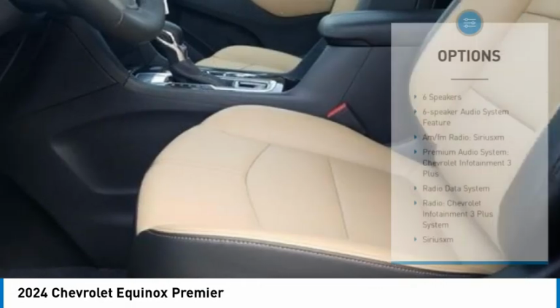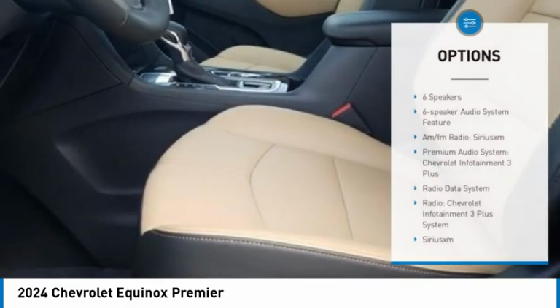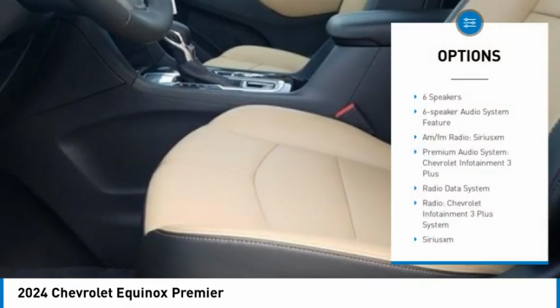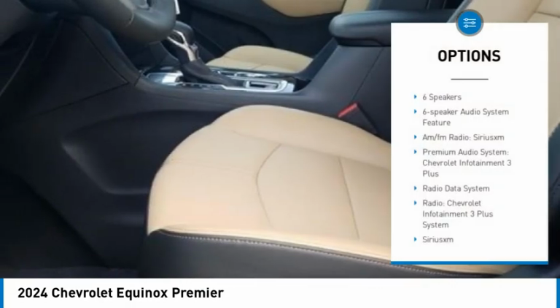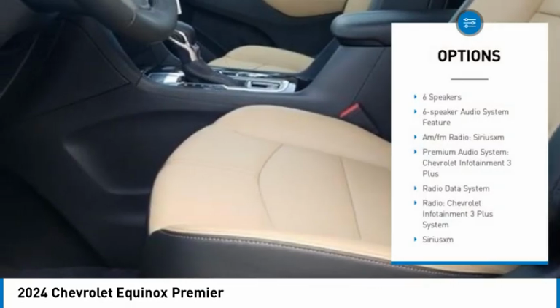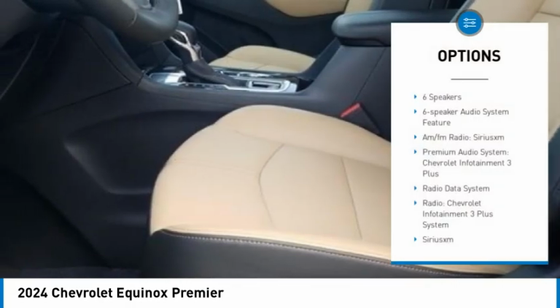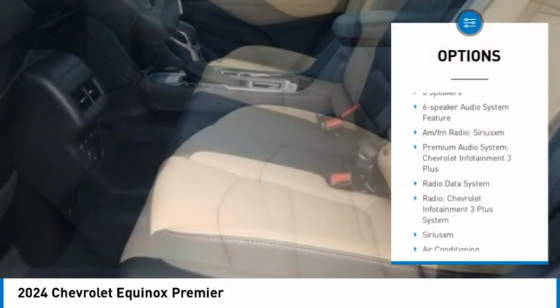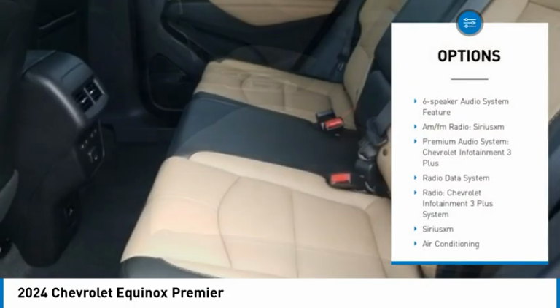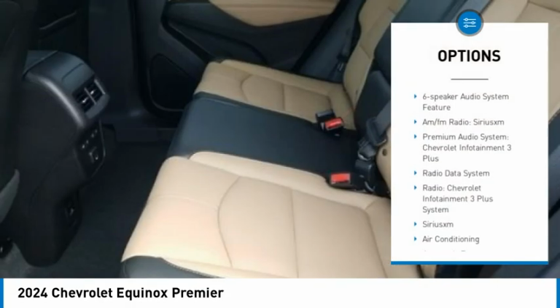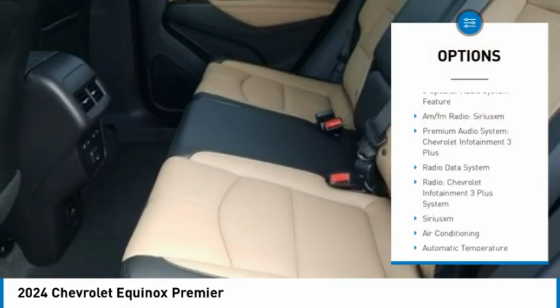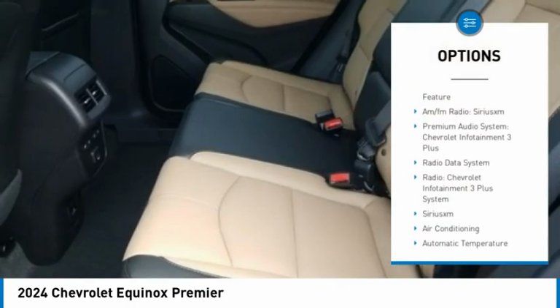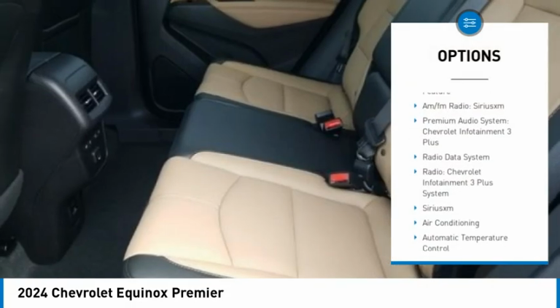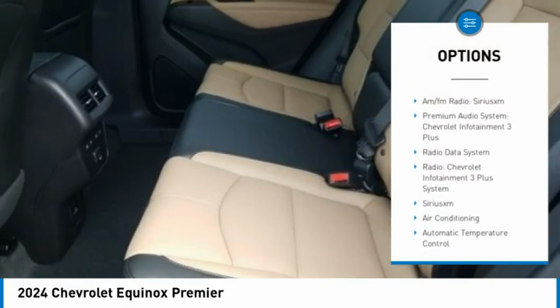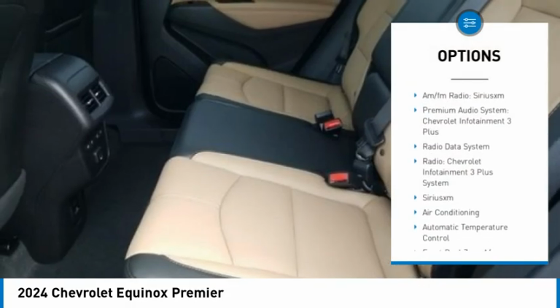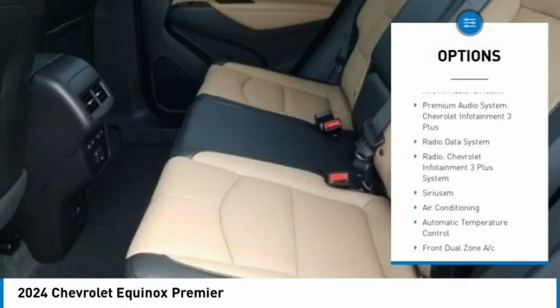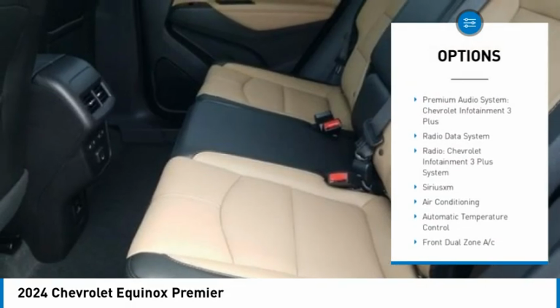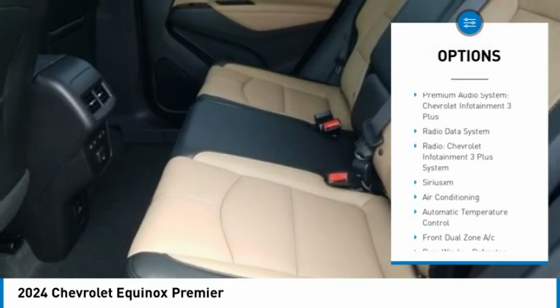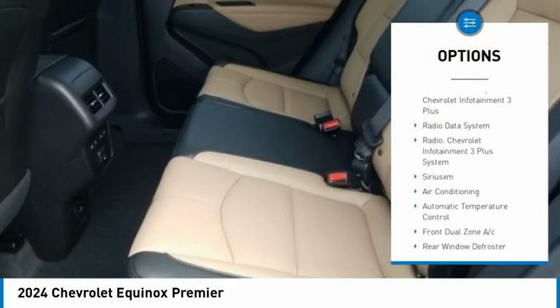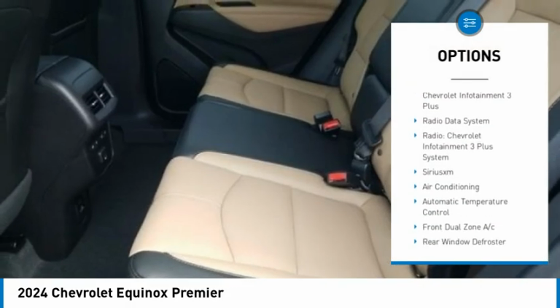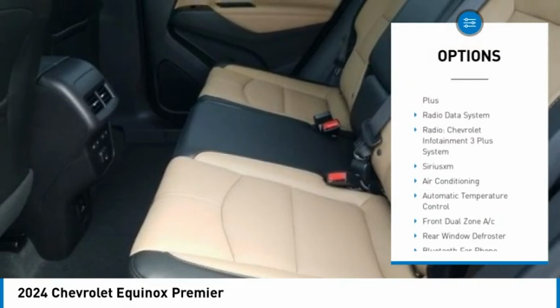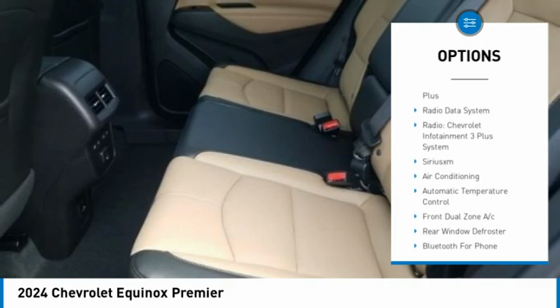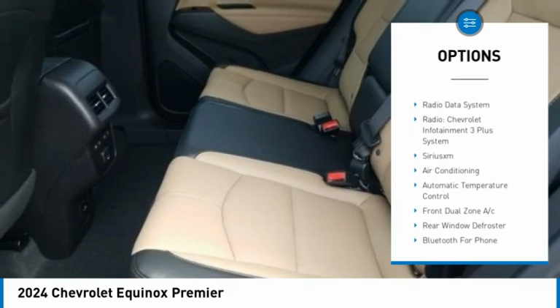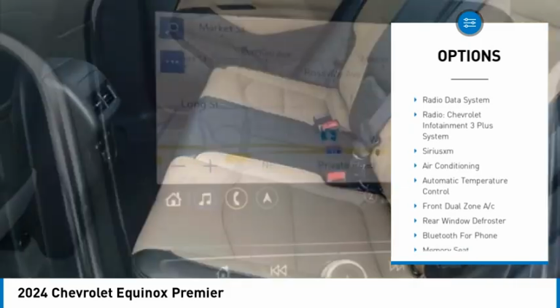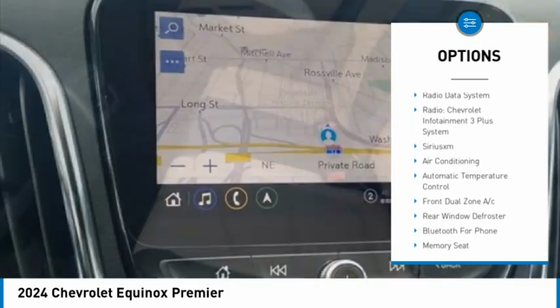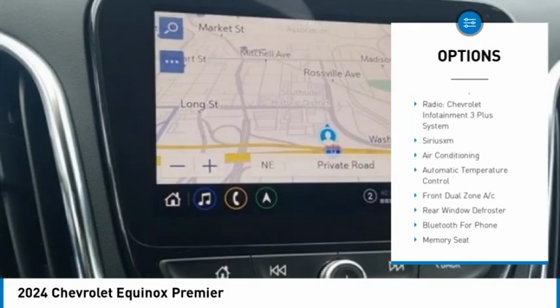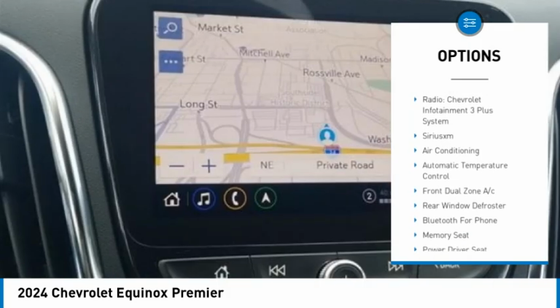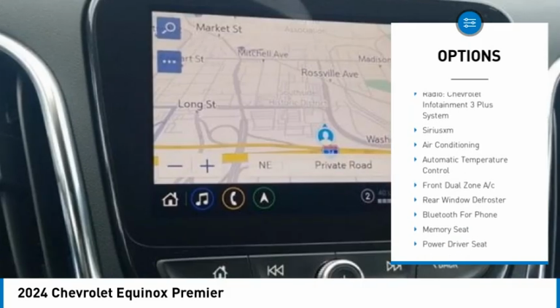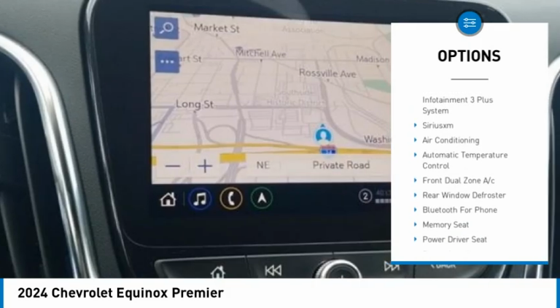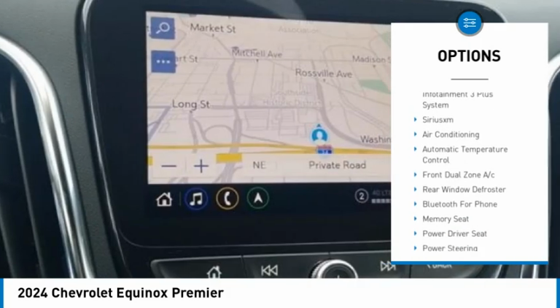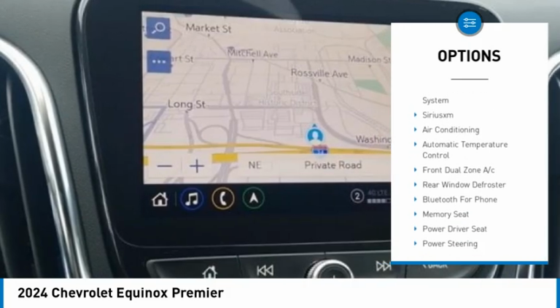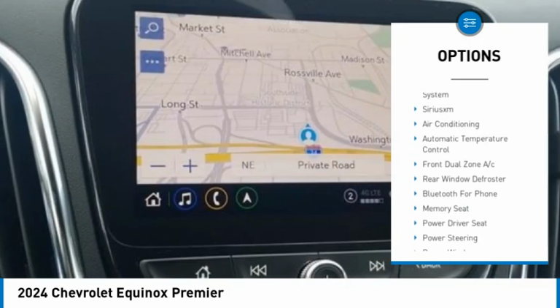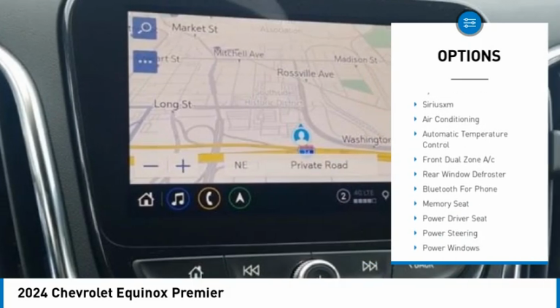Mosaic Black Metallic exterior with Jet Black / Maple Sugar with Perforated Leather-Appointed Seat Trim interior.